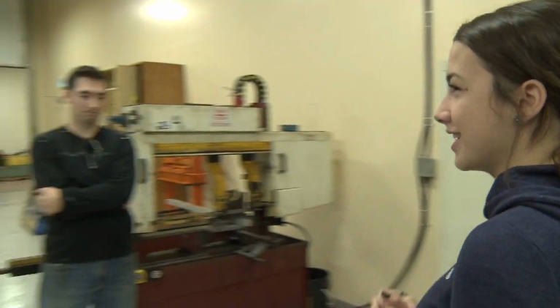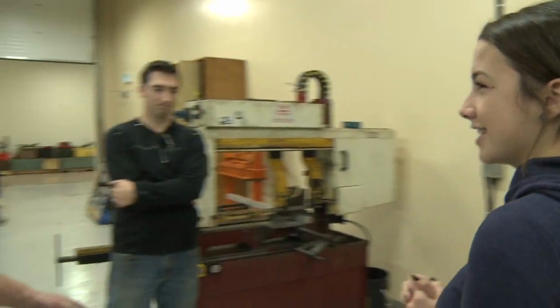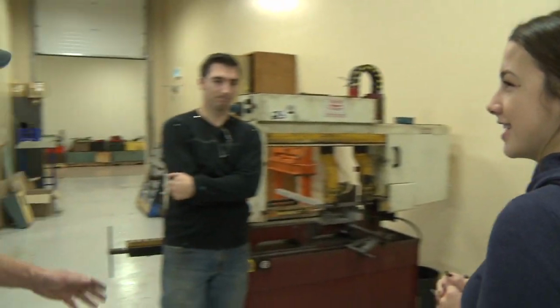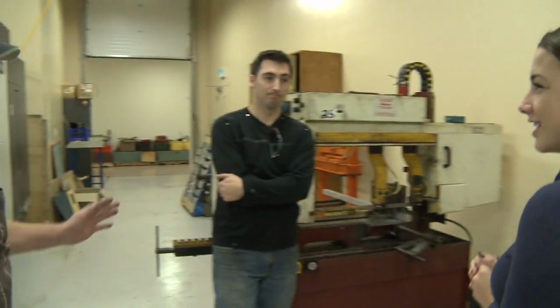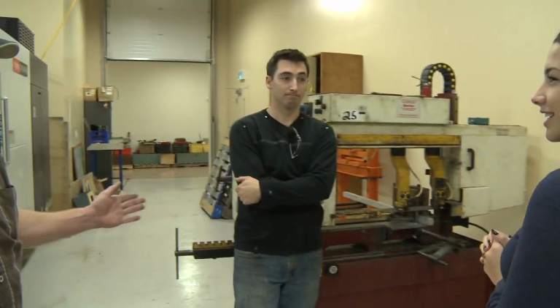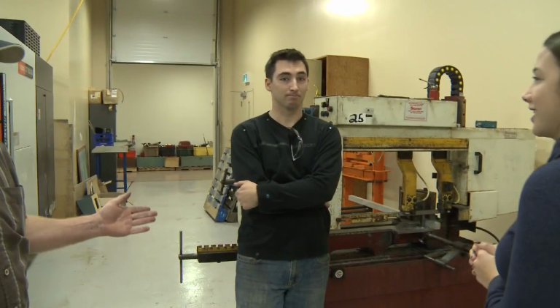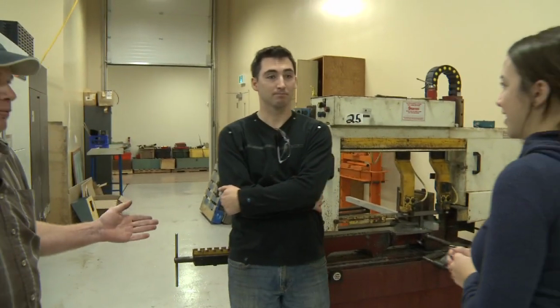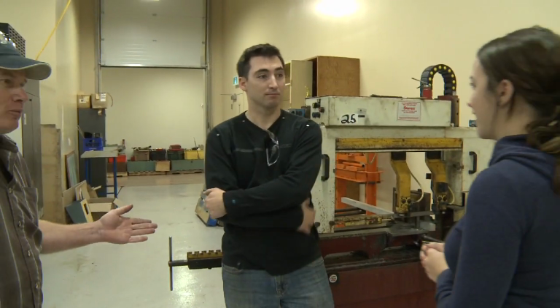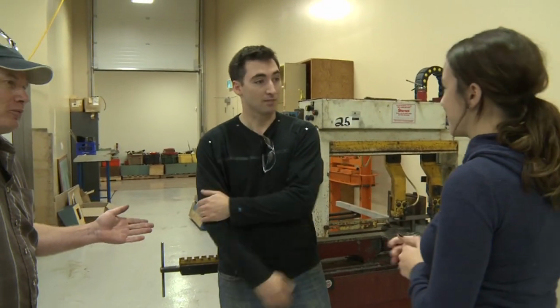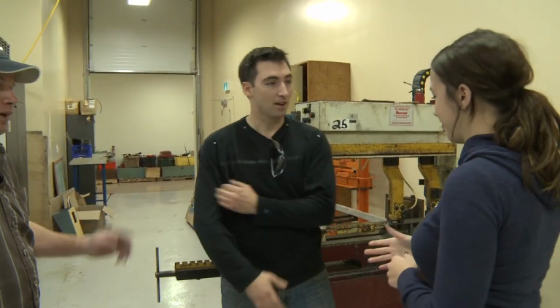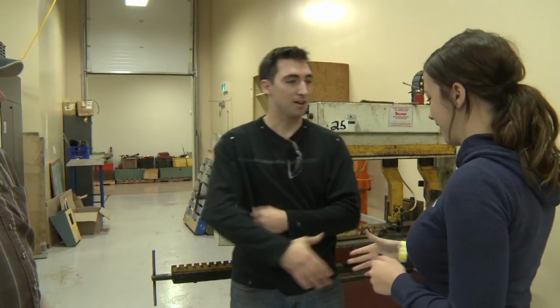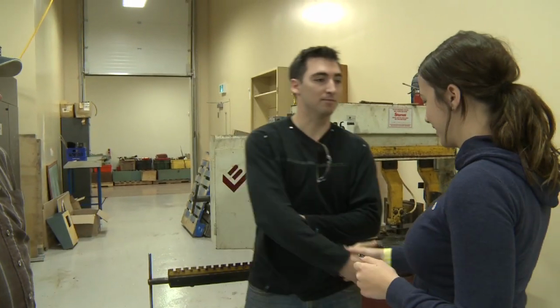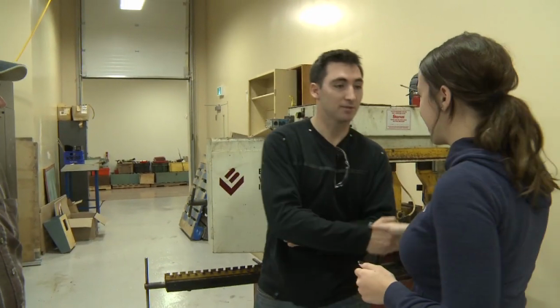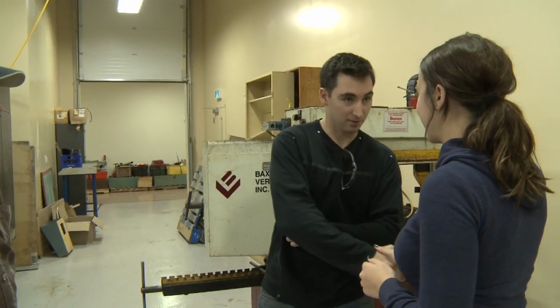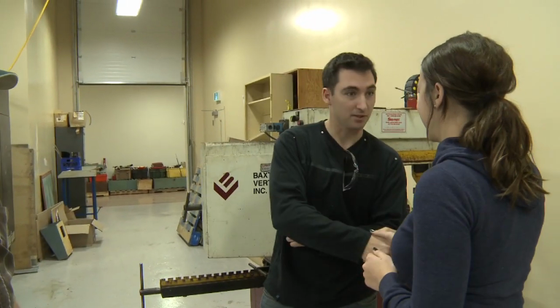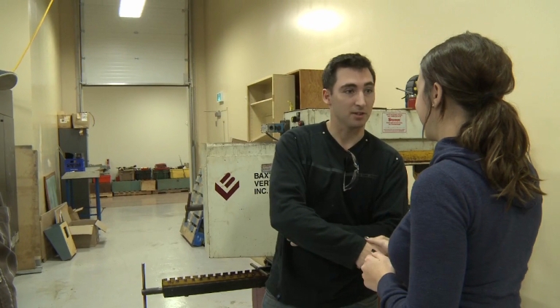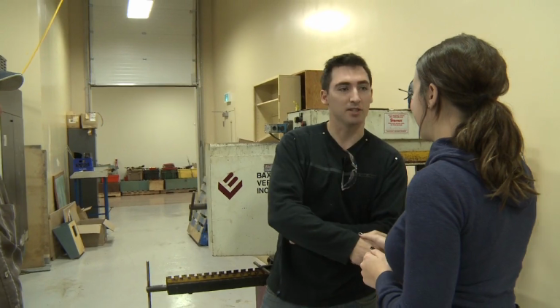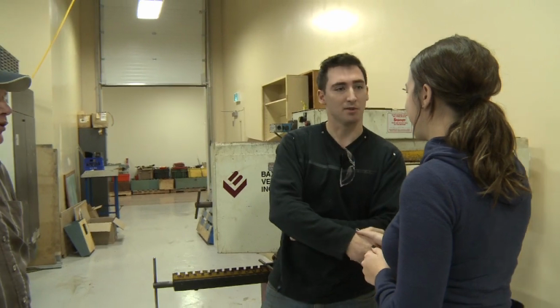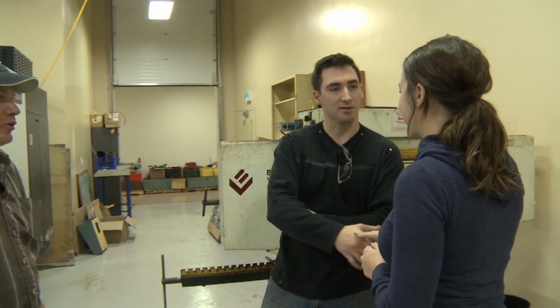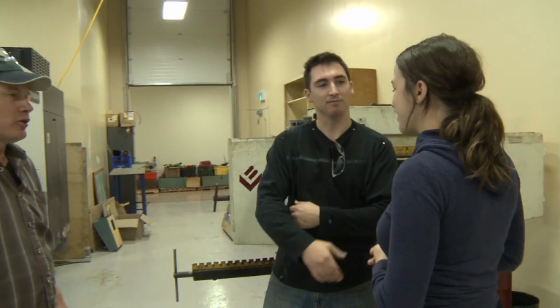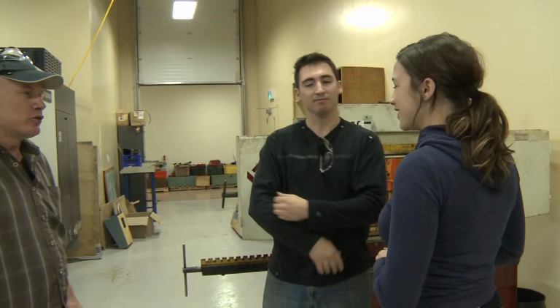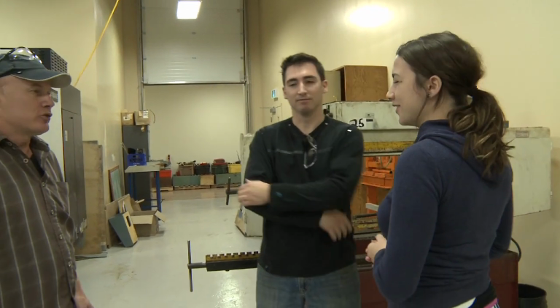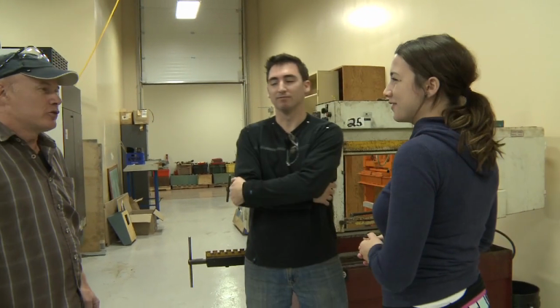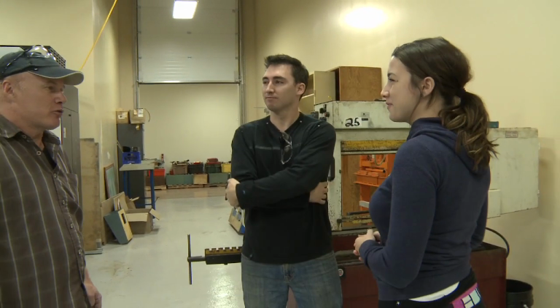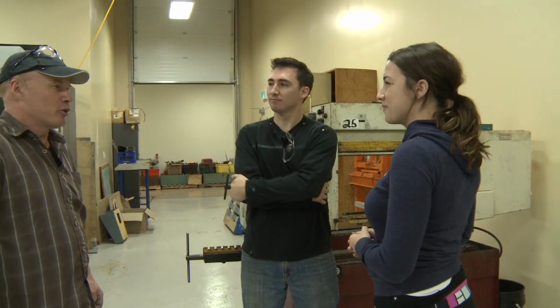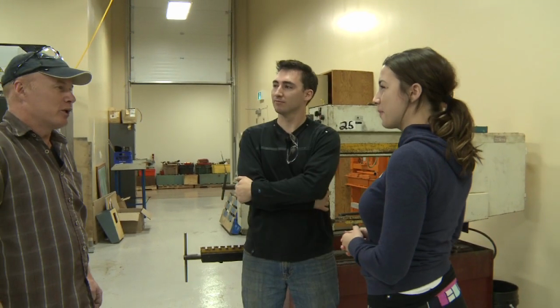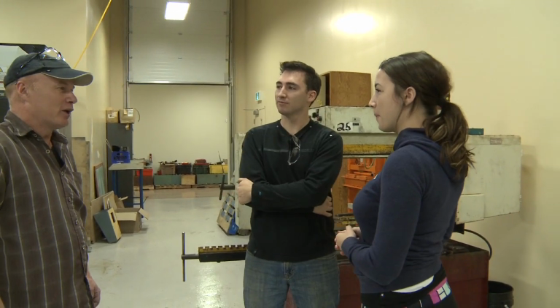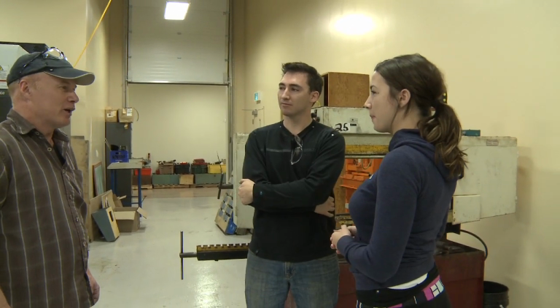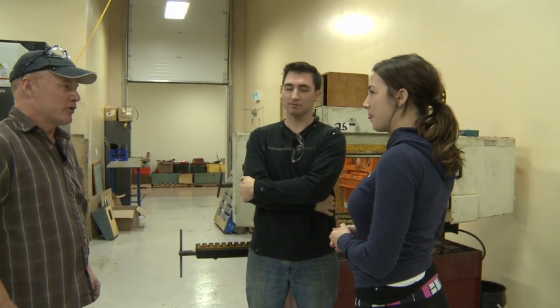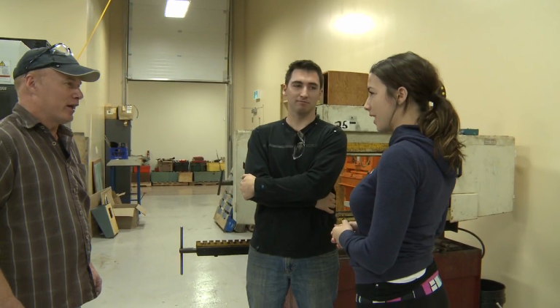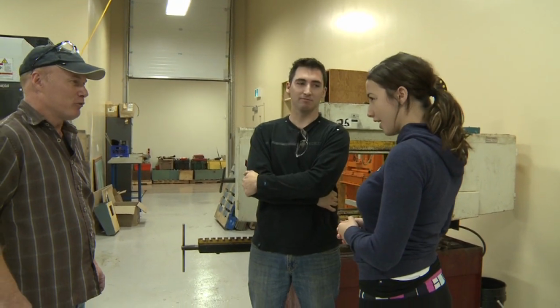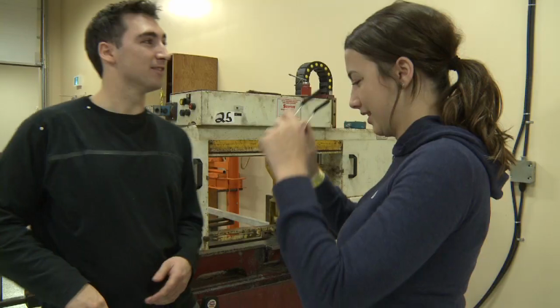This is Jeff. Hi Jeff. Dylan, nice to meet you. Nice to meet you too. Jeff's going to be your guide today.